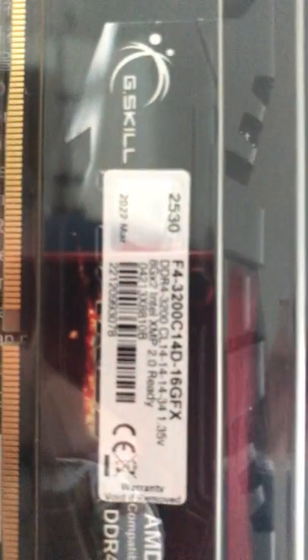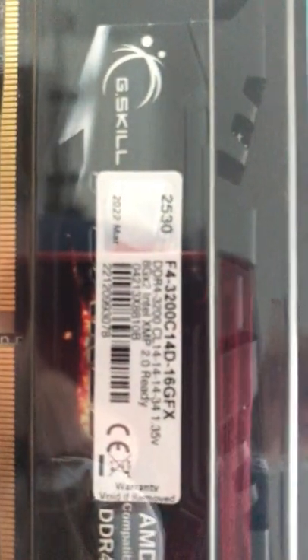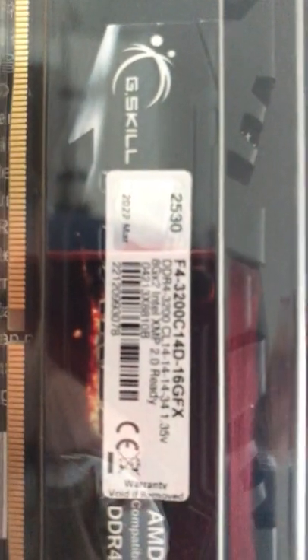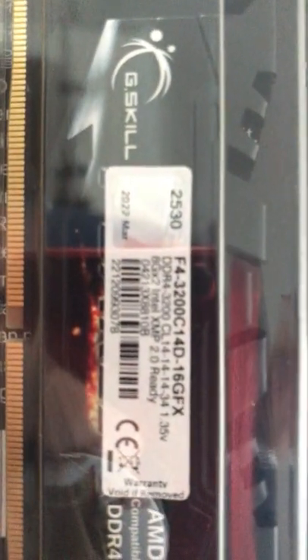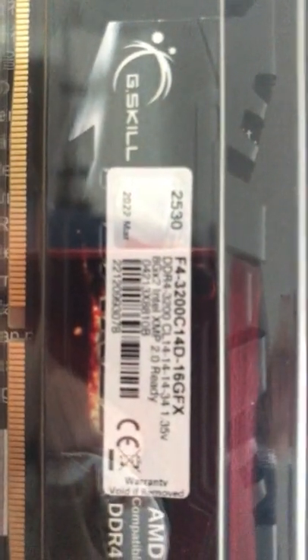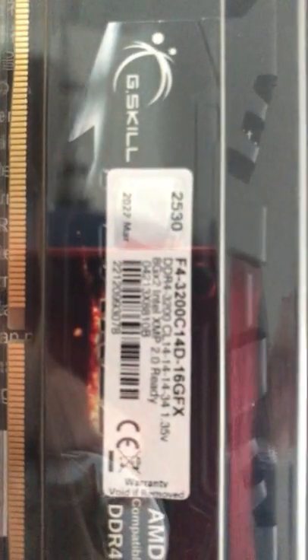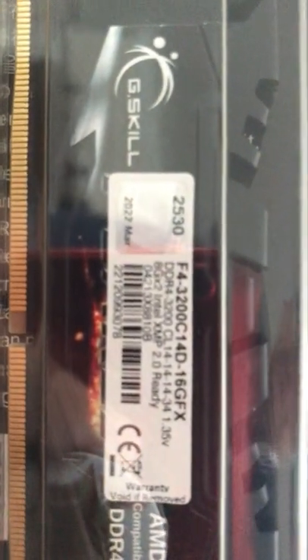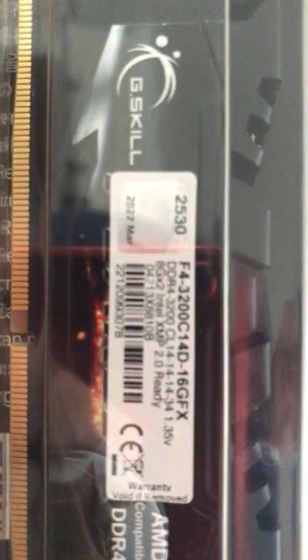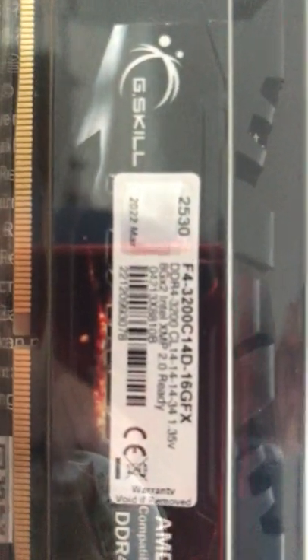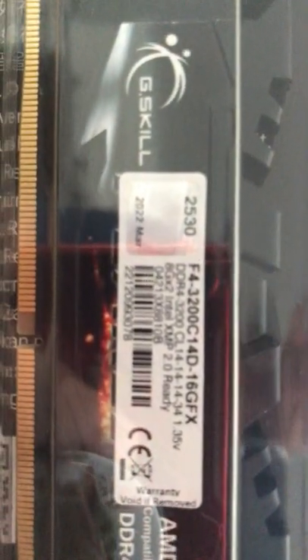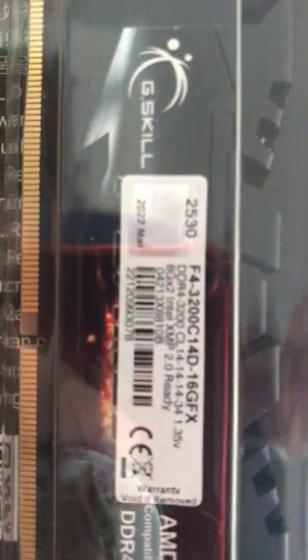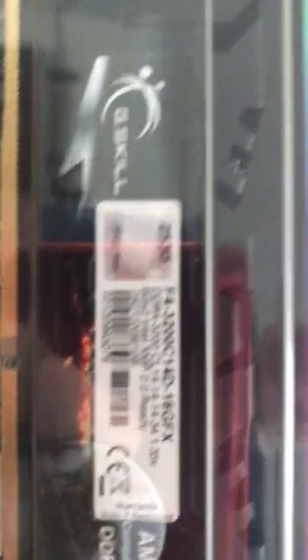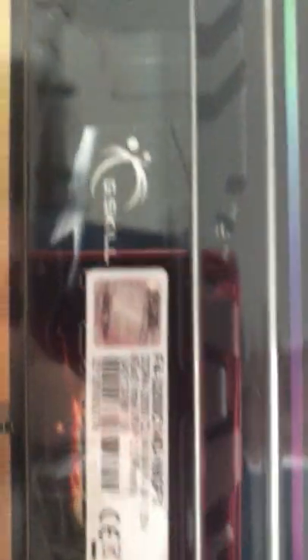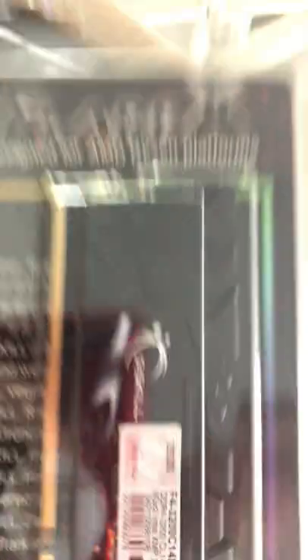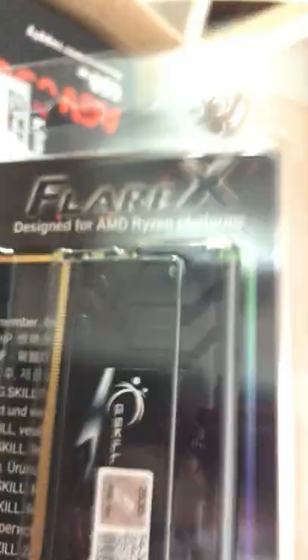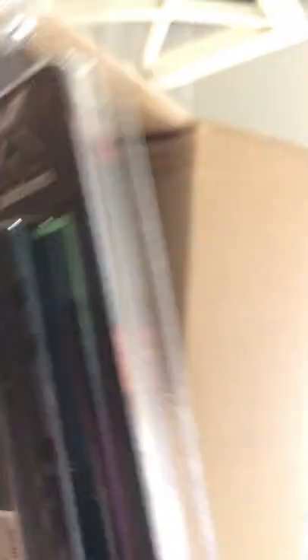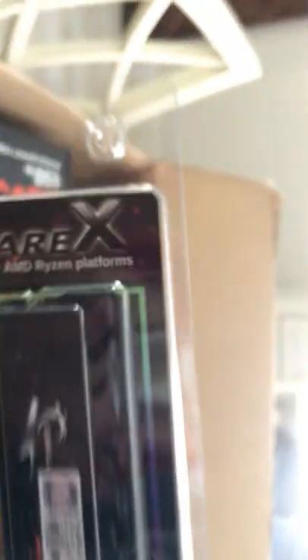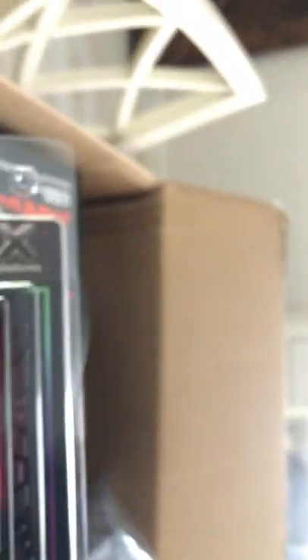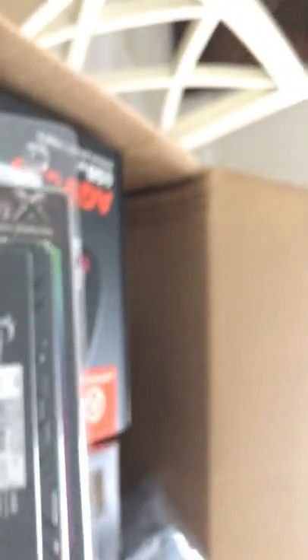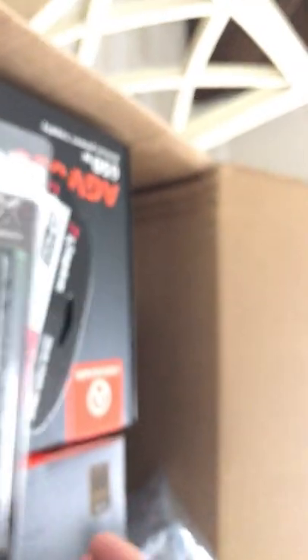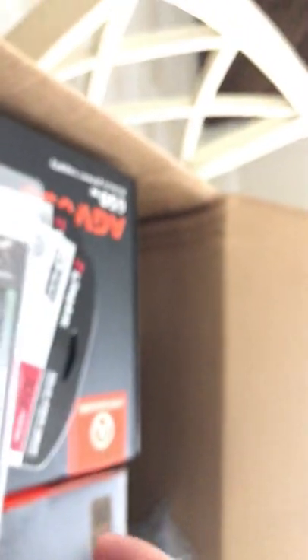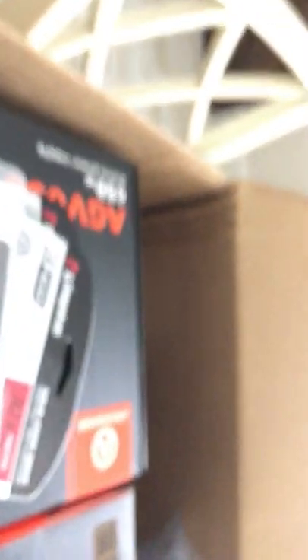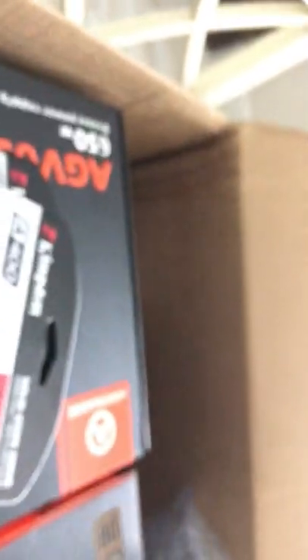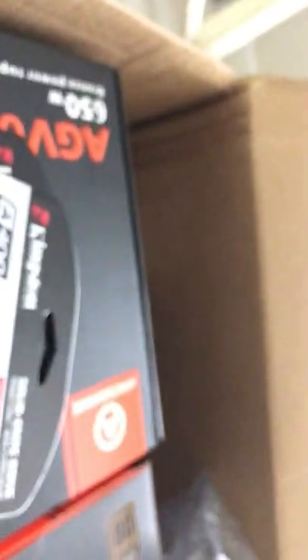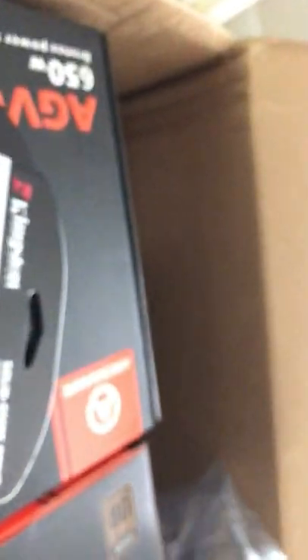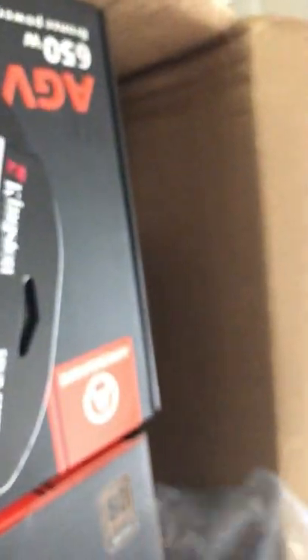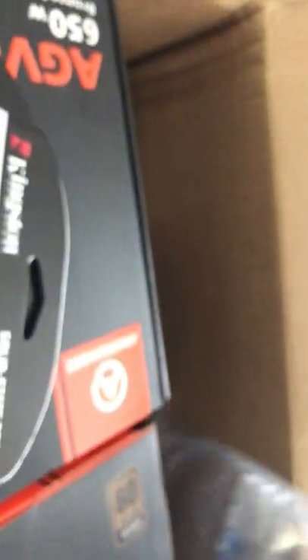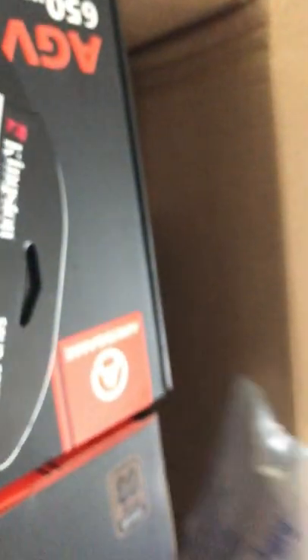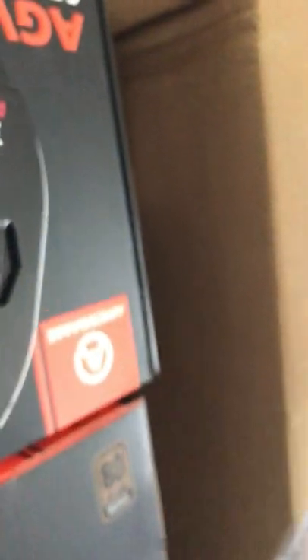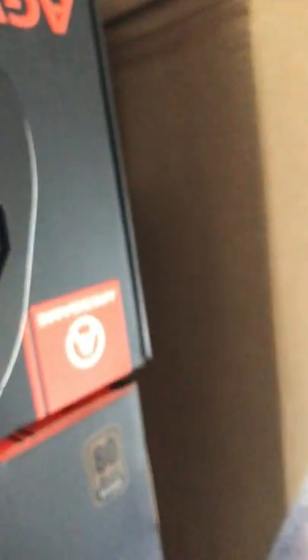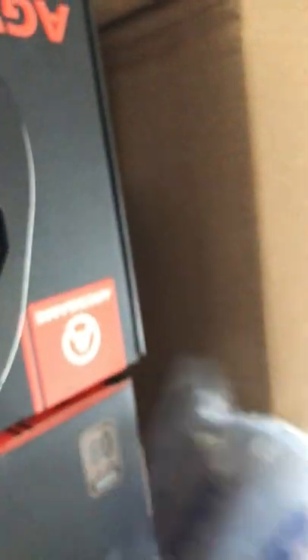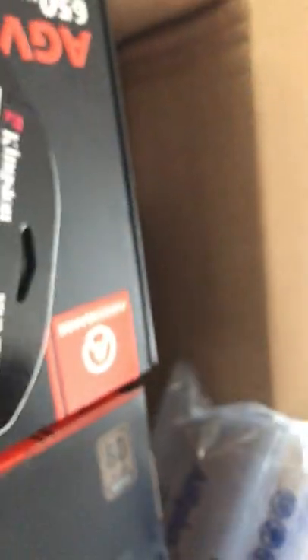DDR4, 3200 CL14, for CPU mining performance.